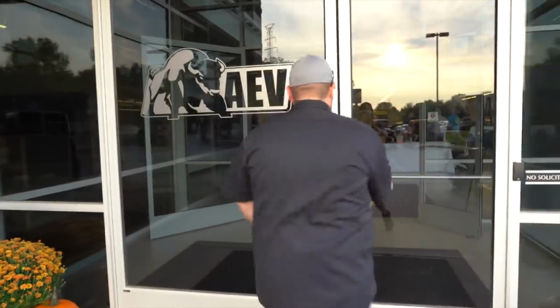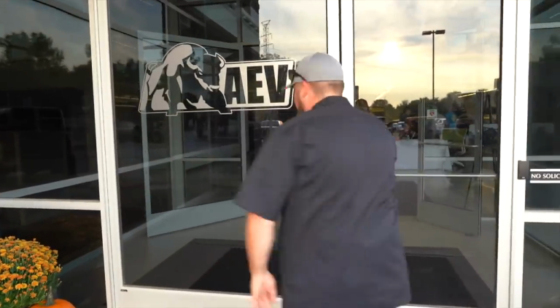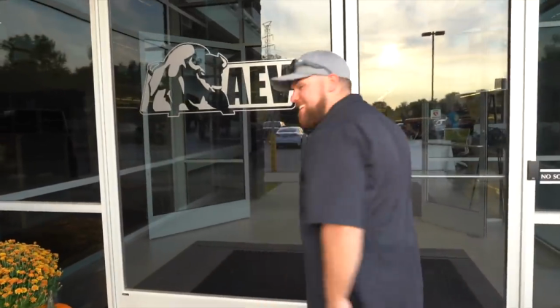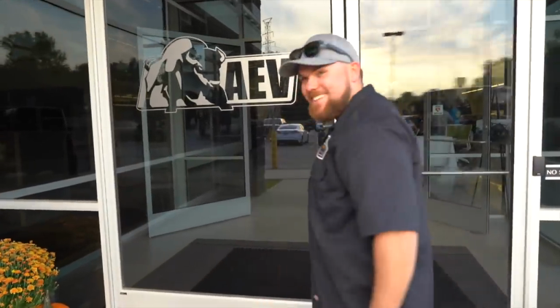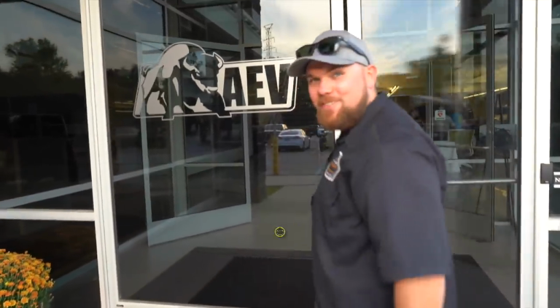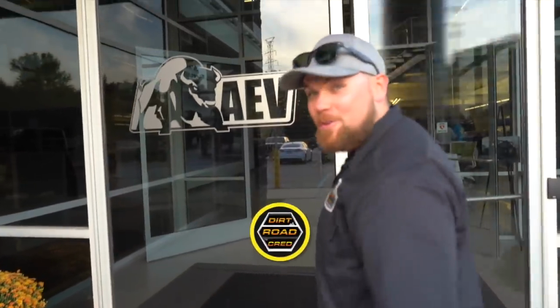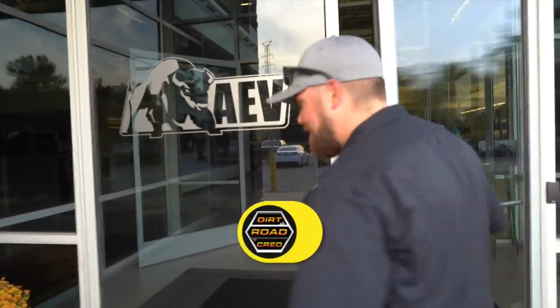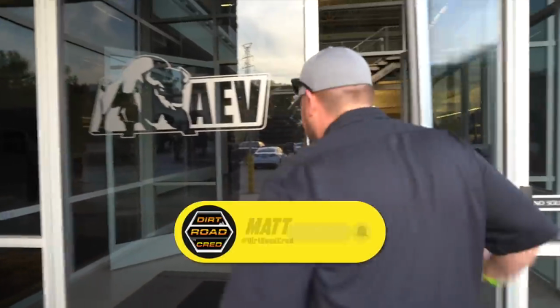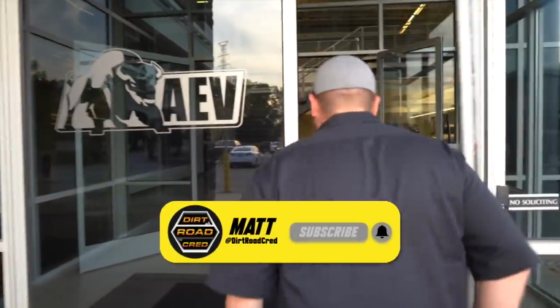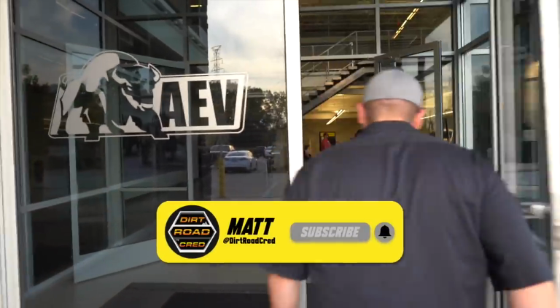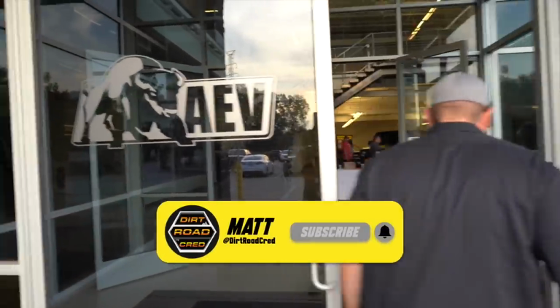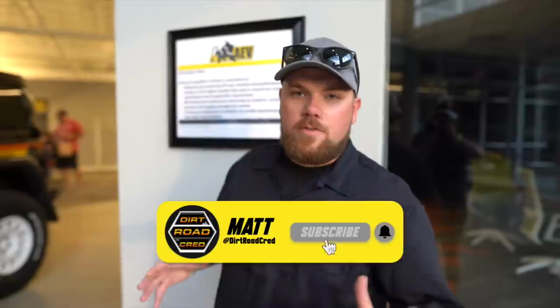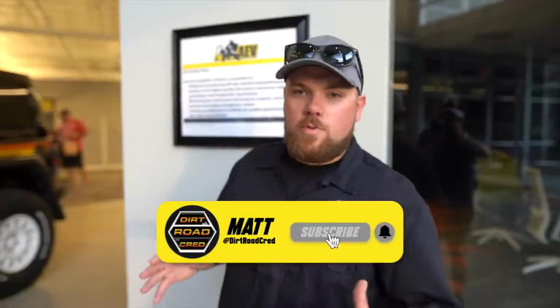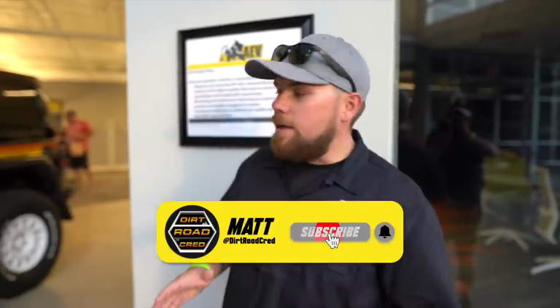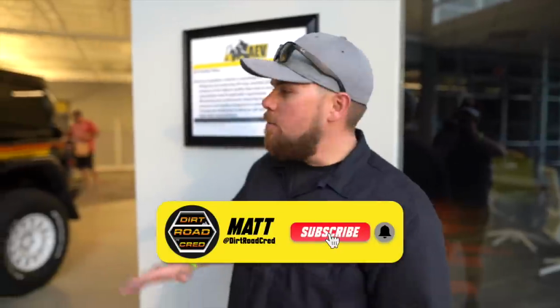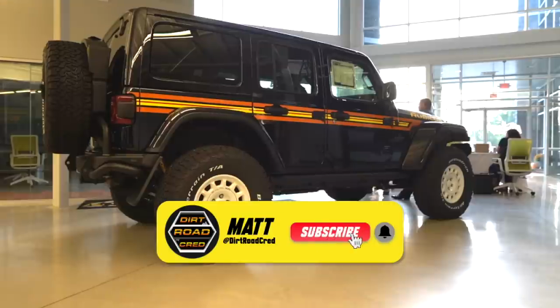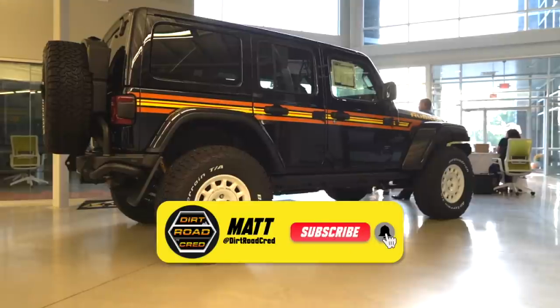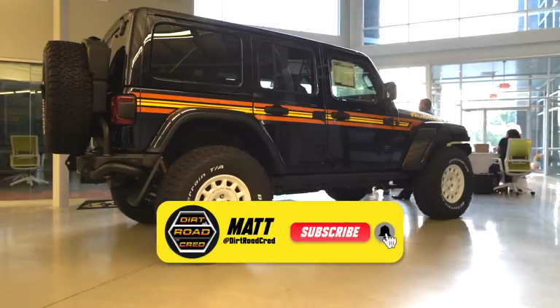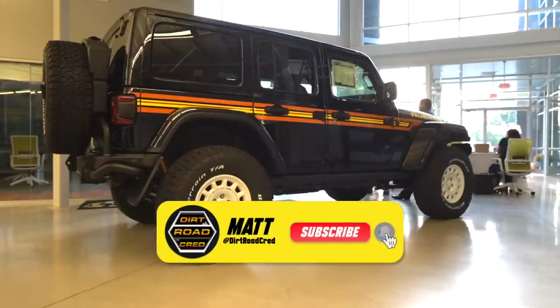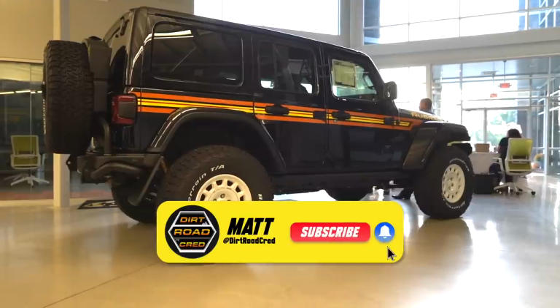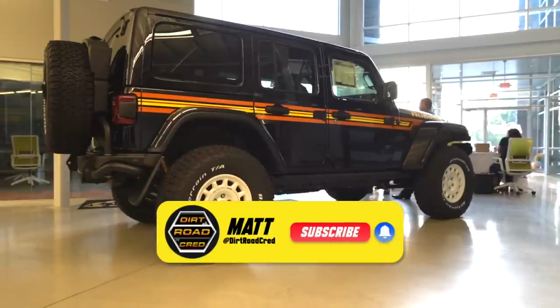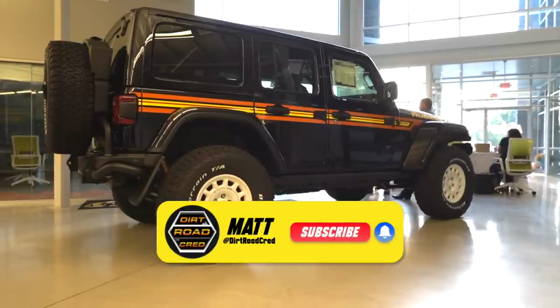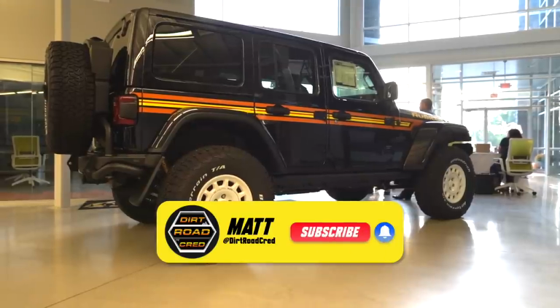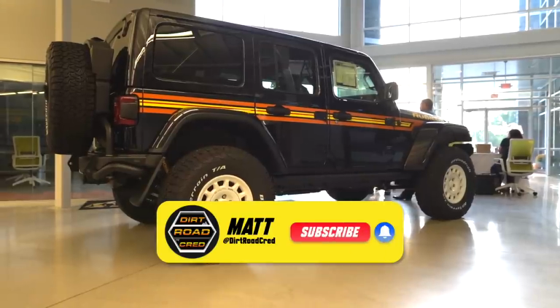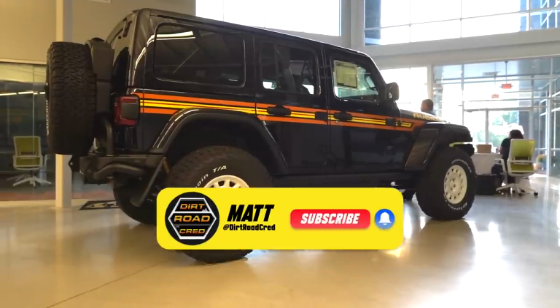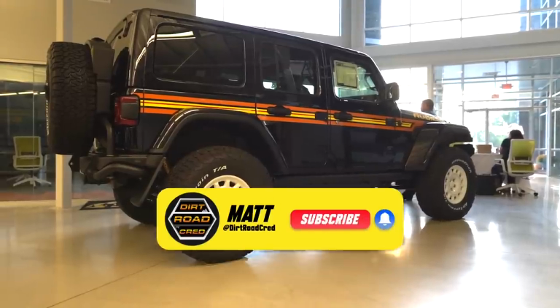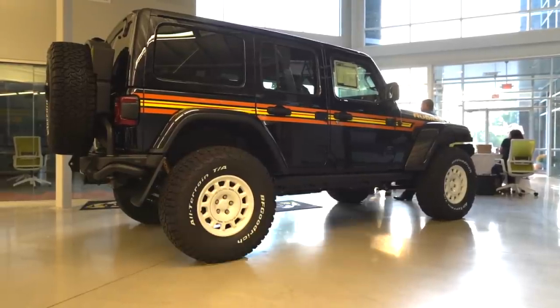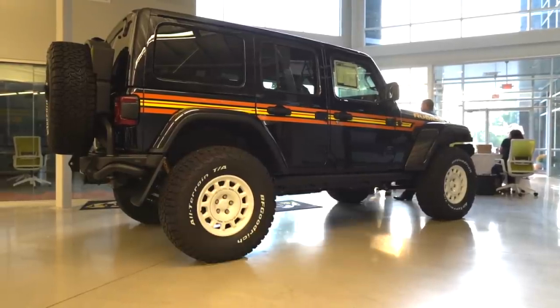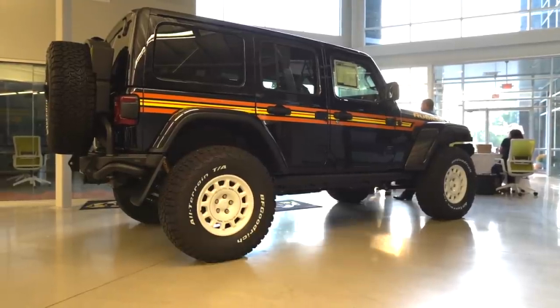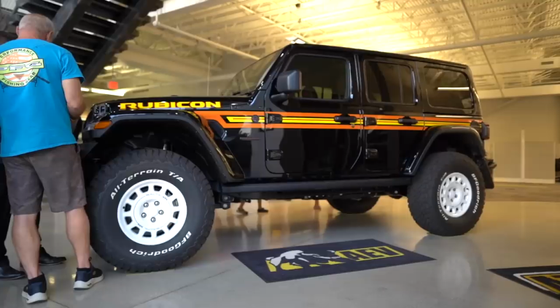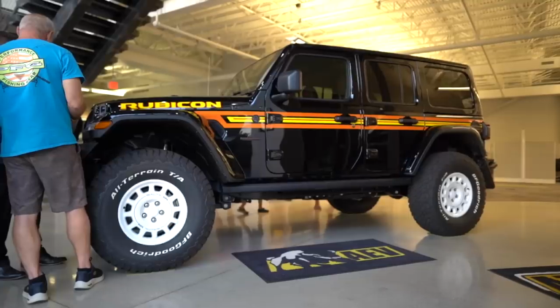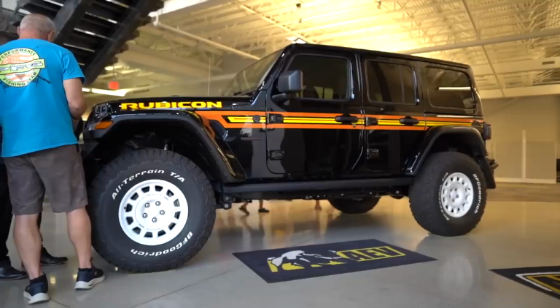Locked. Wrong door. All right guys, first walking in, we have the AEV Classic Edition 370 package. Check this thing out.